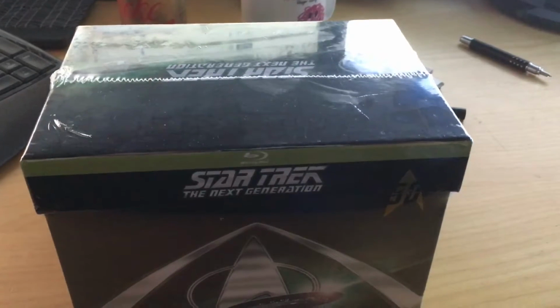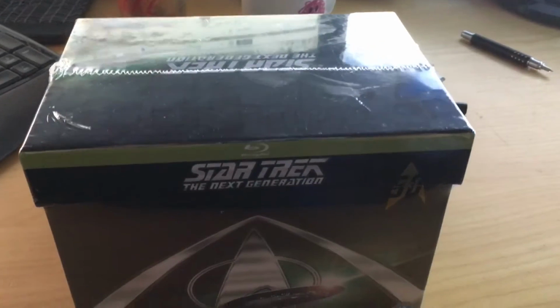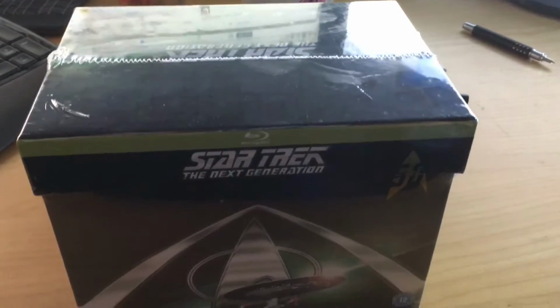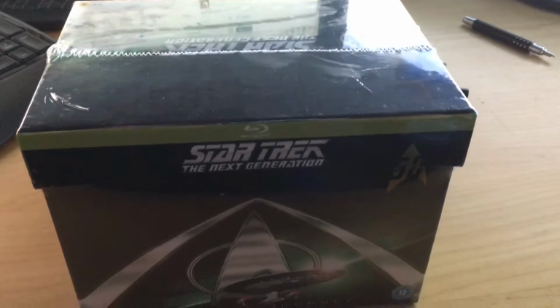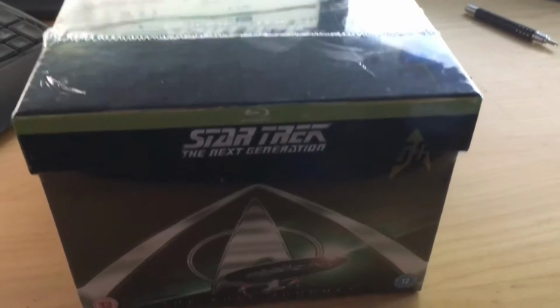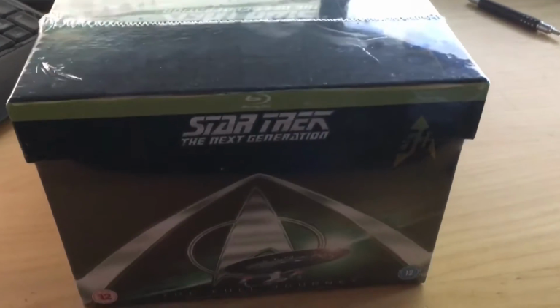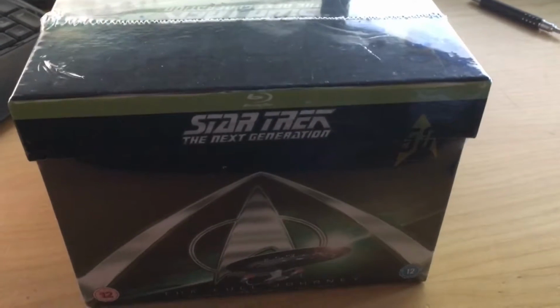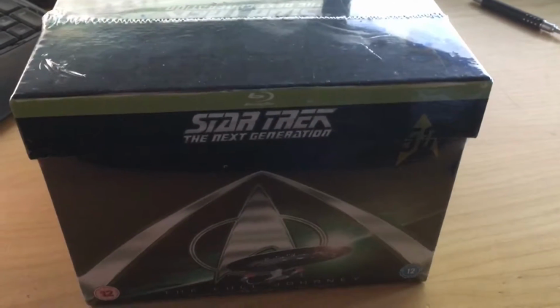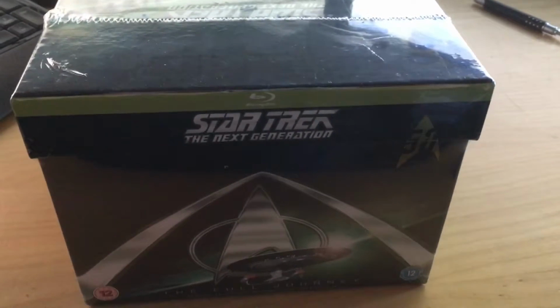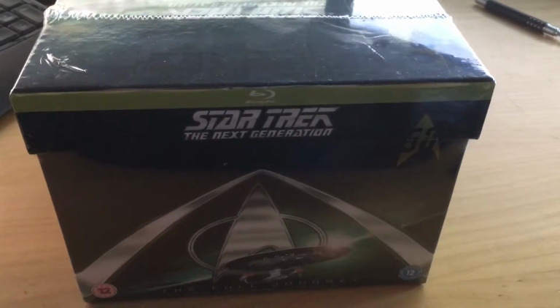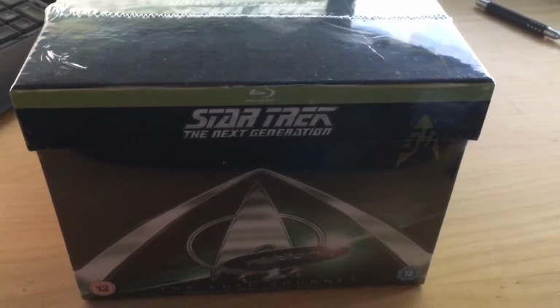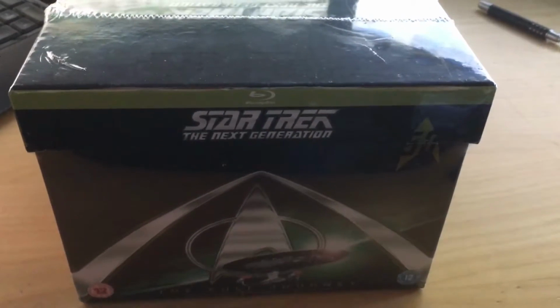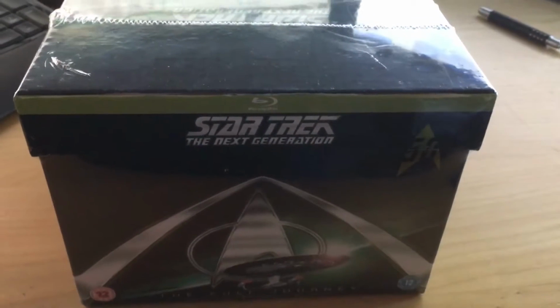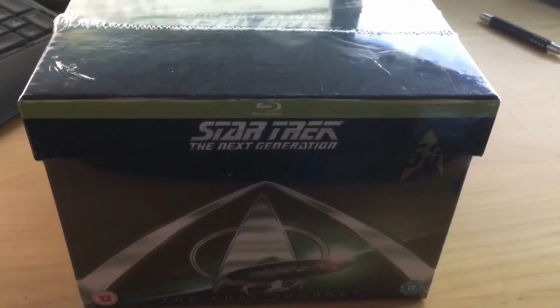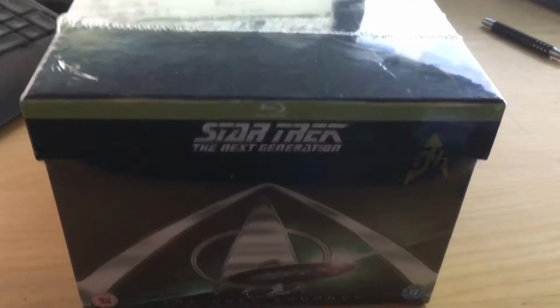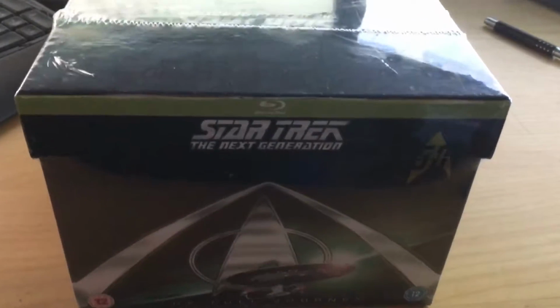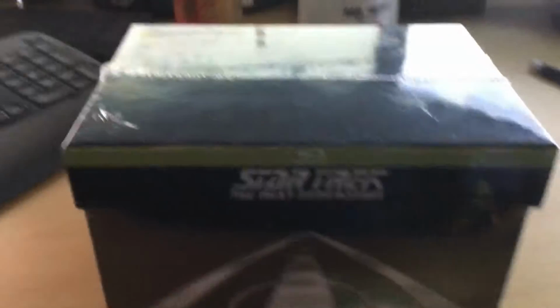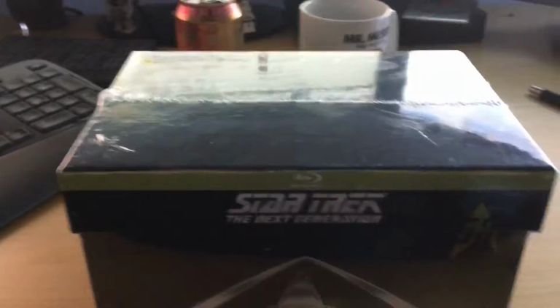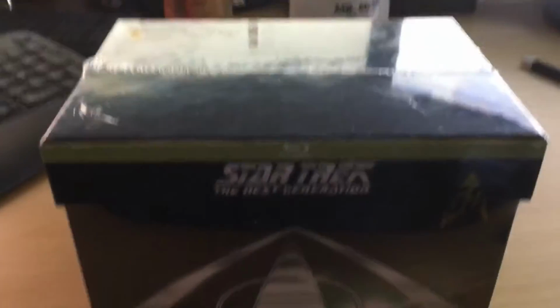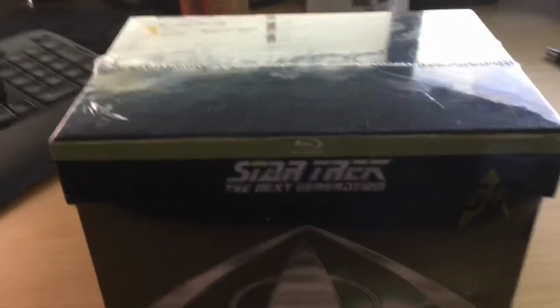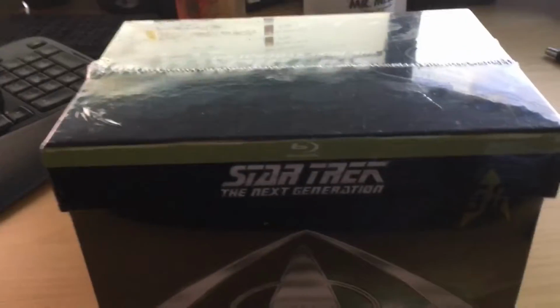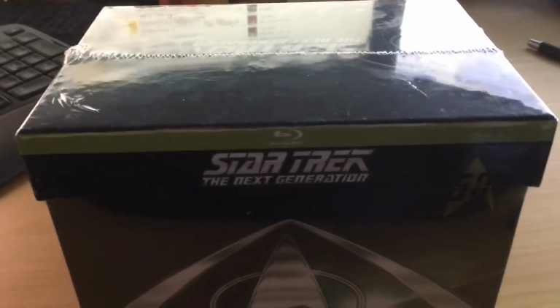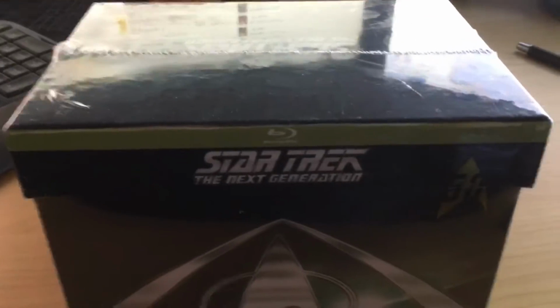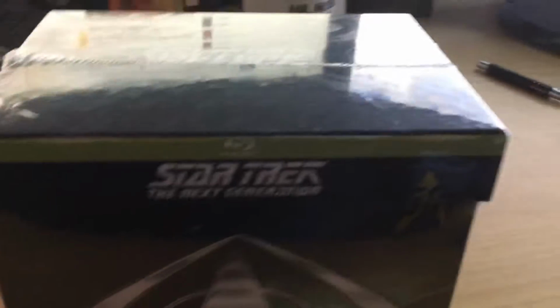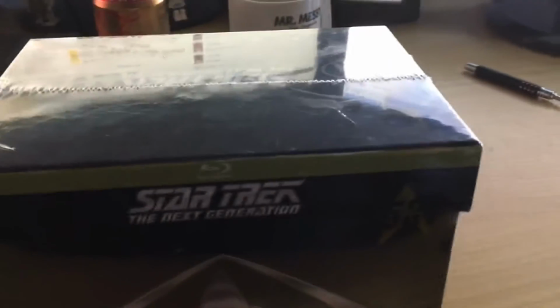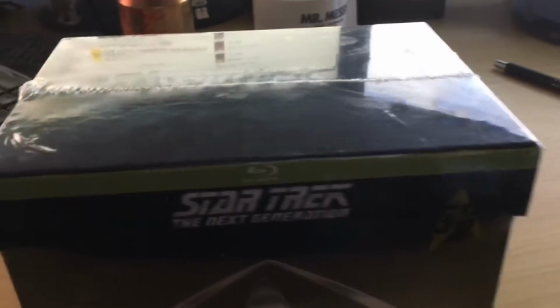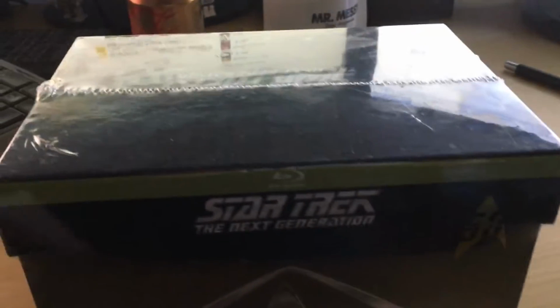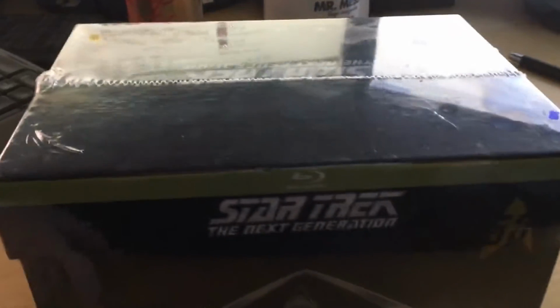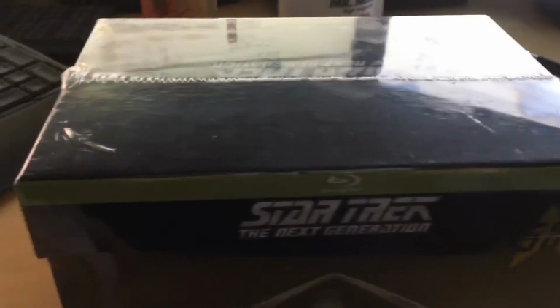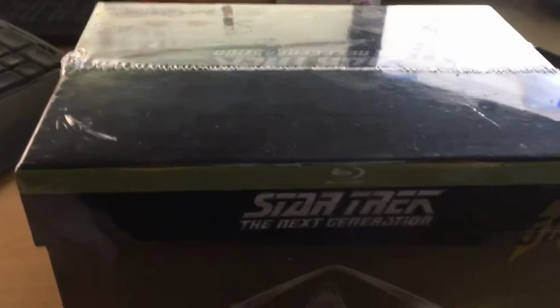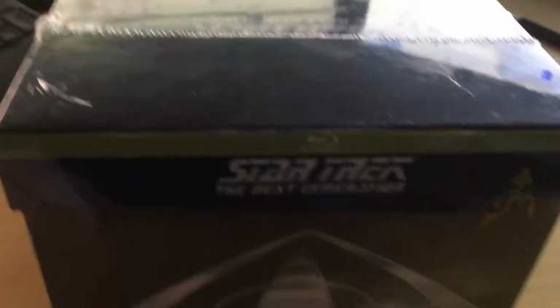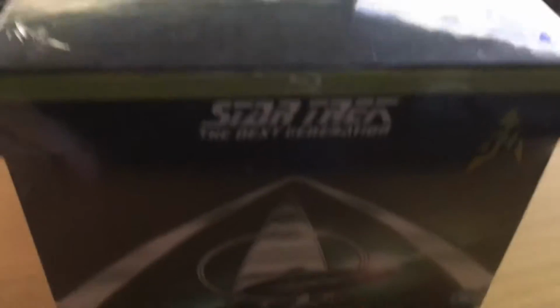We're going for a Star Trek: The Next Generation Seasons 1 to 7 Blu-ray box open — let's see what we've got.